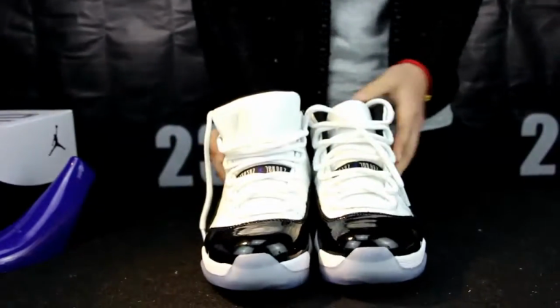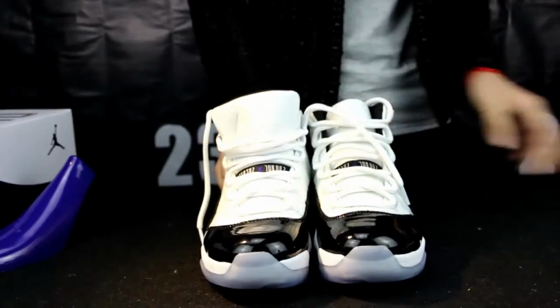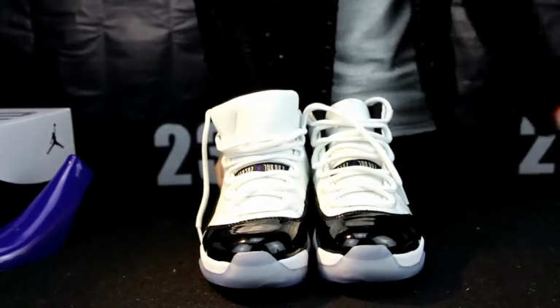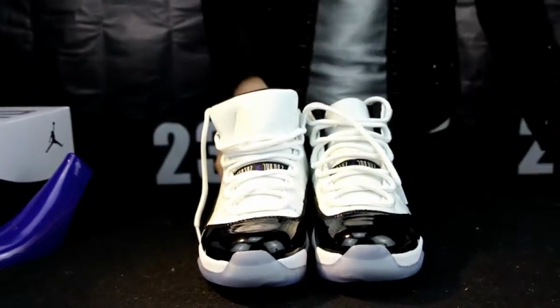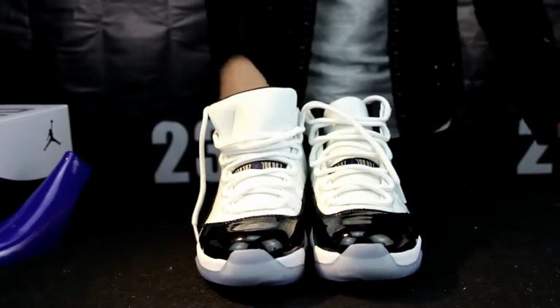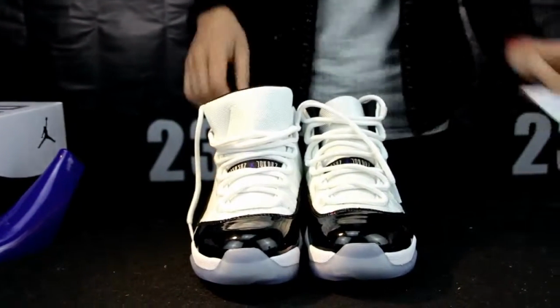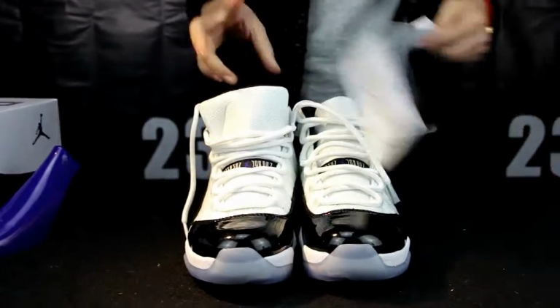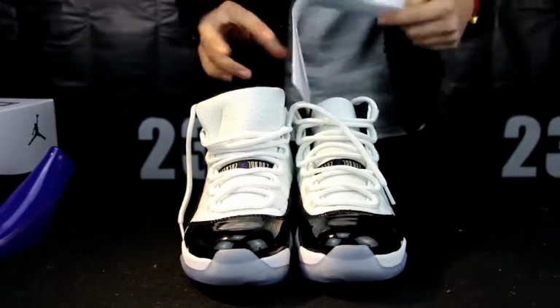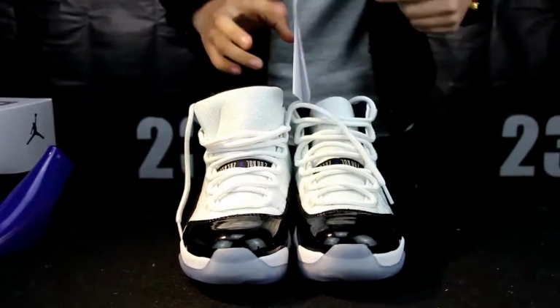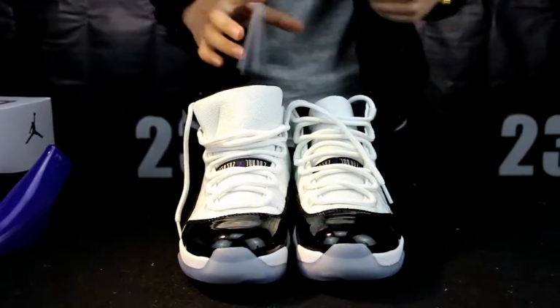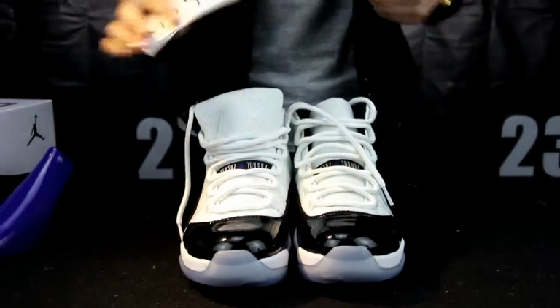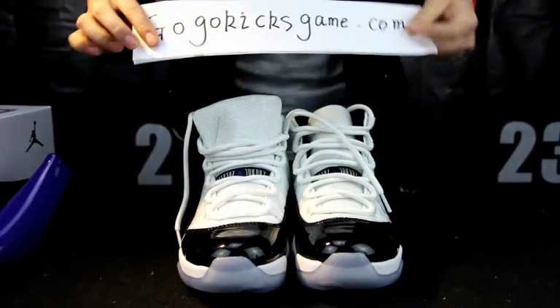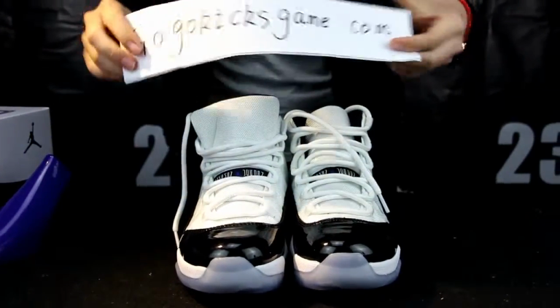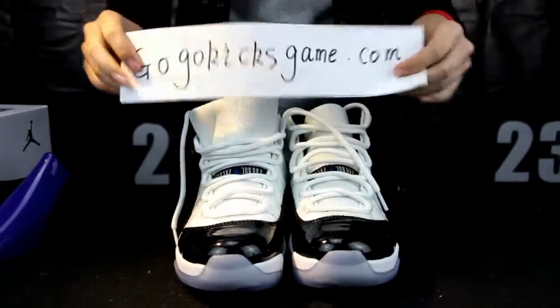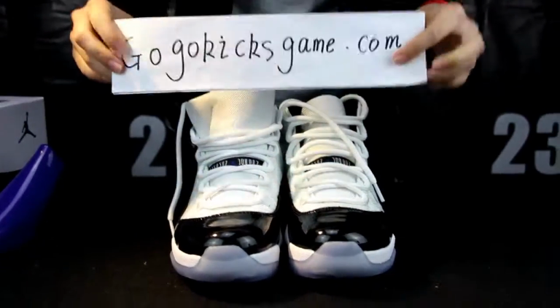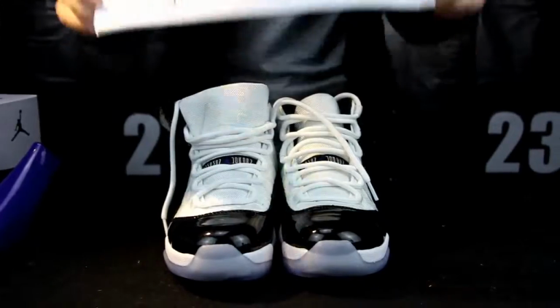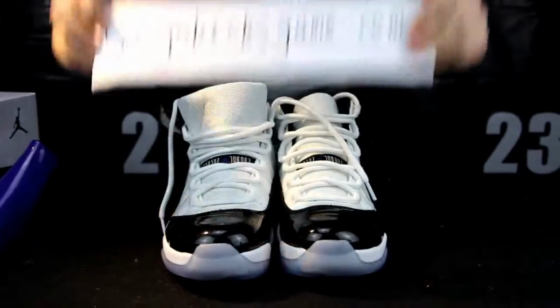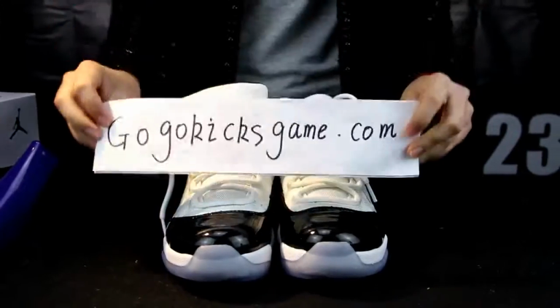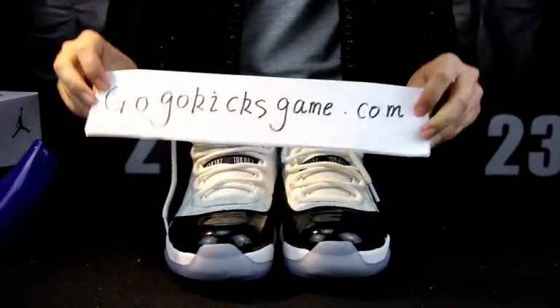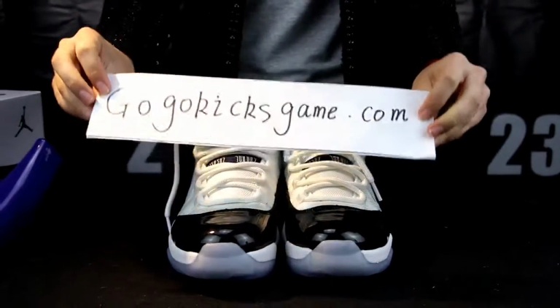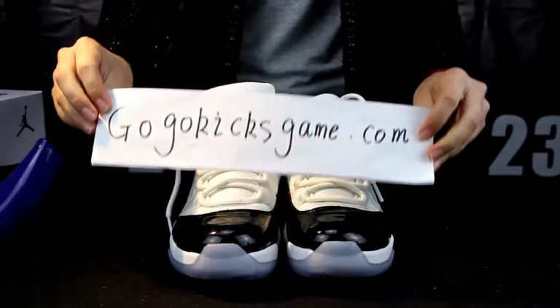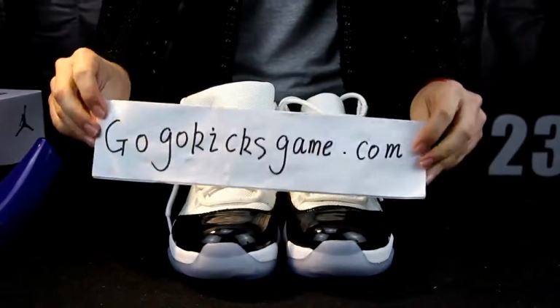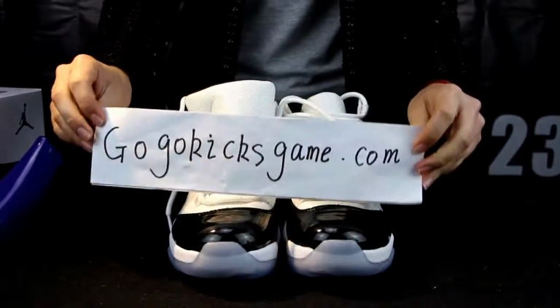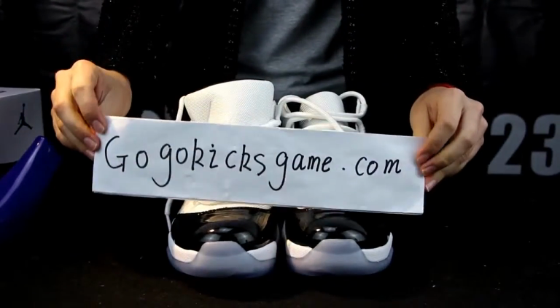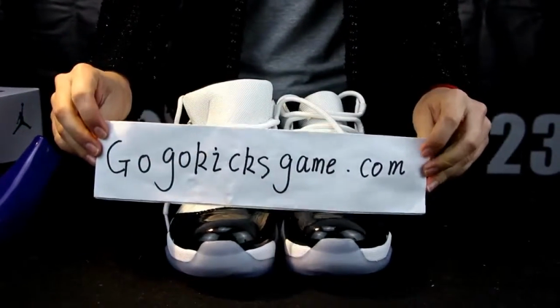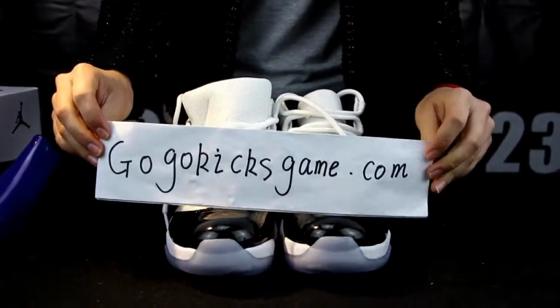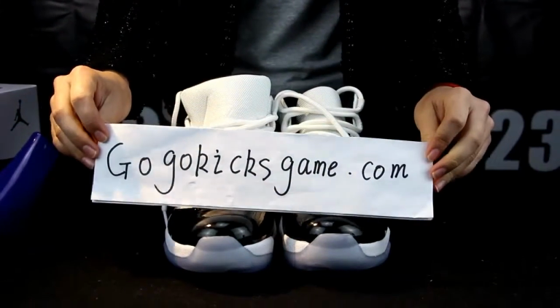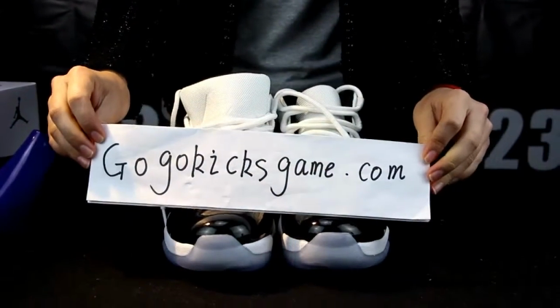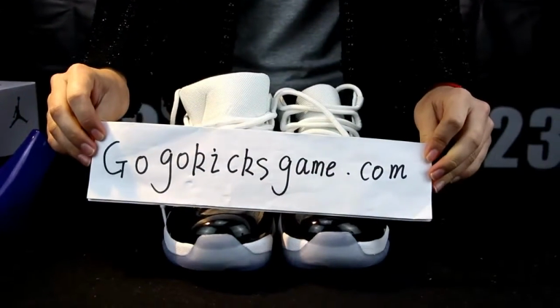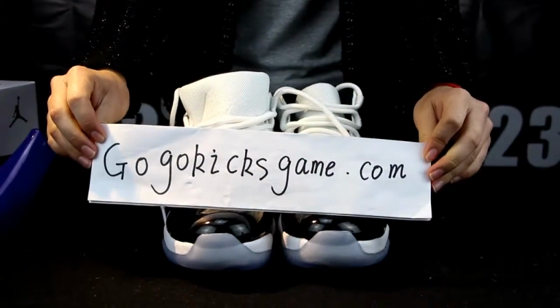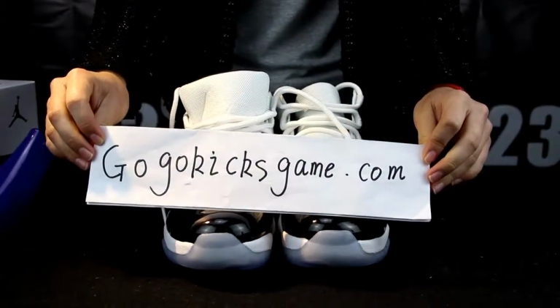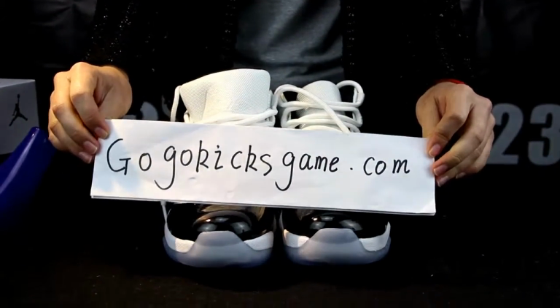If you want to buy Jordan shoes or Yeezy shoes, please visit my website gogokicksgame.com.